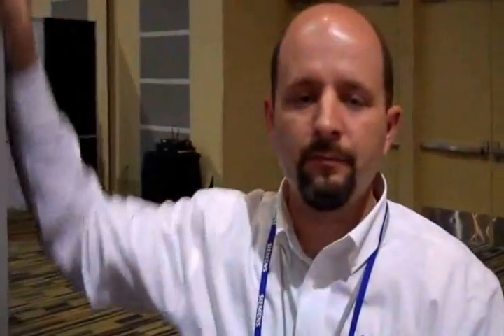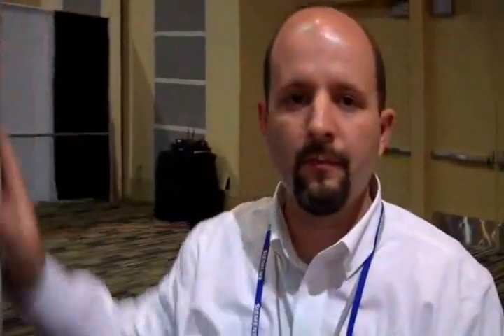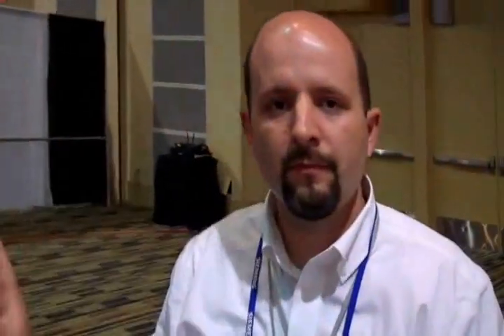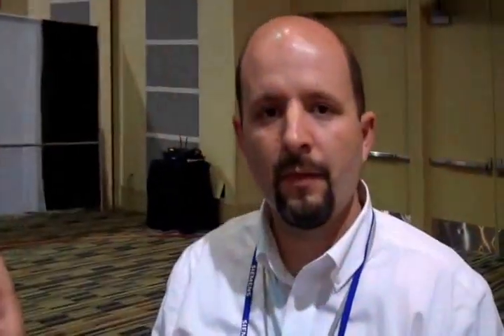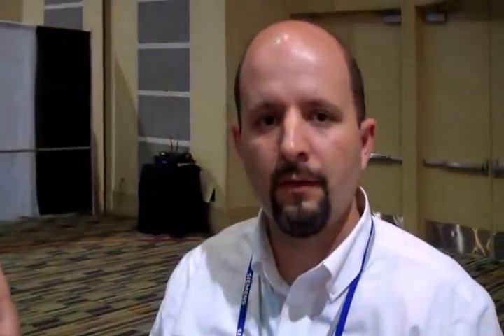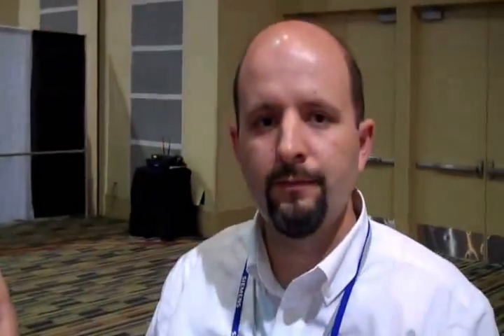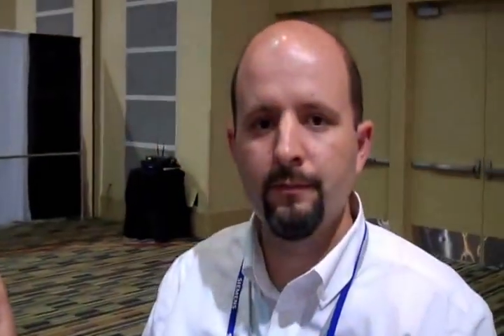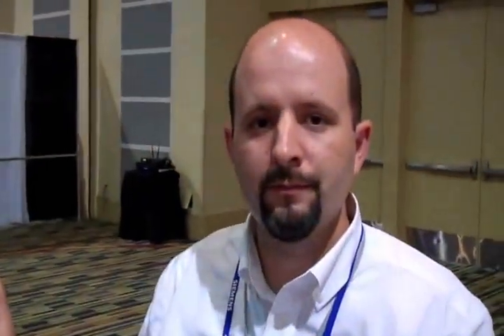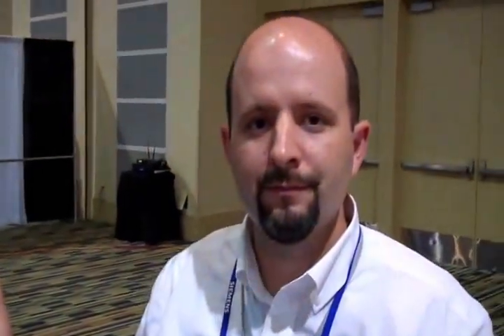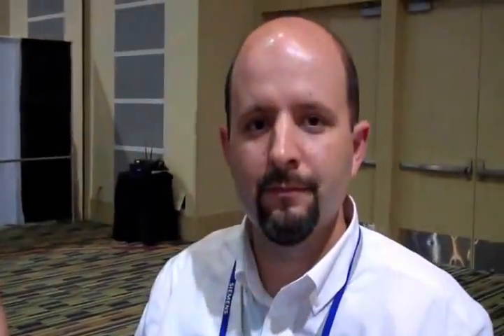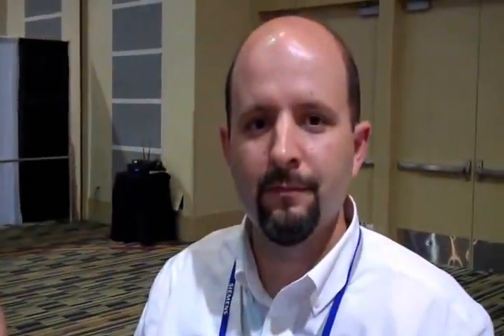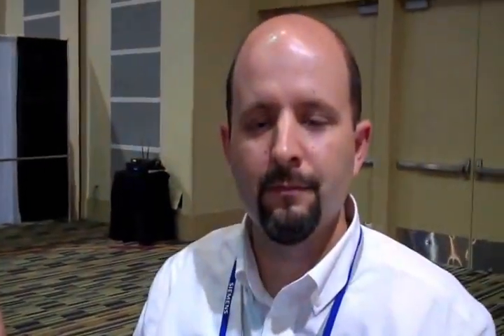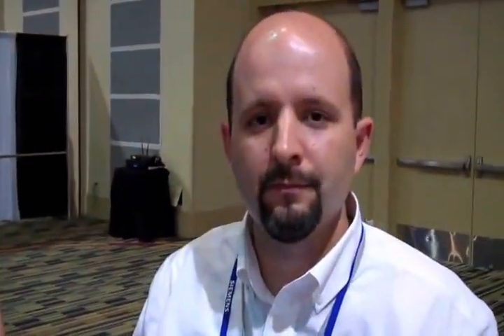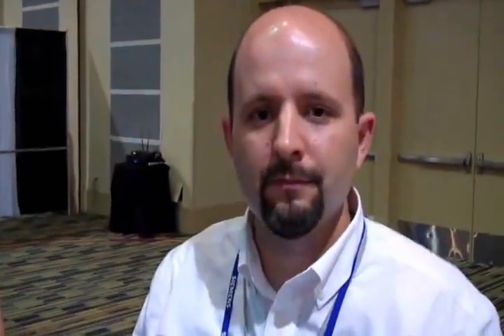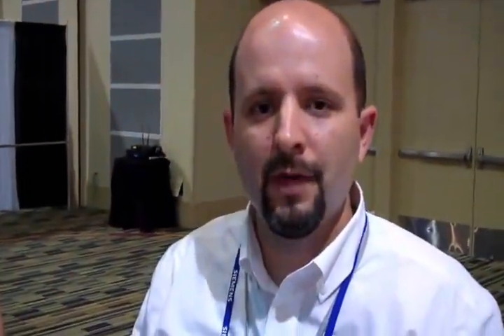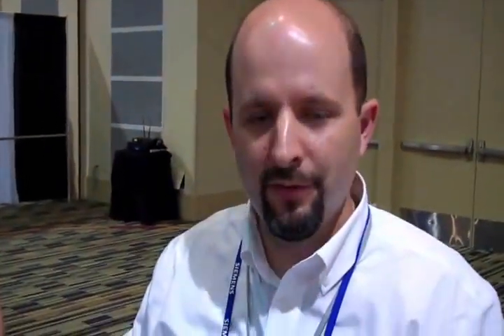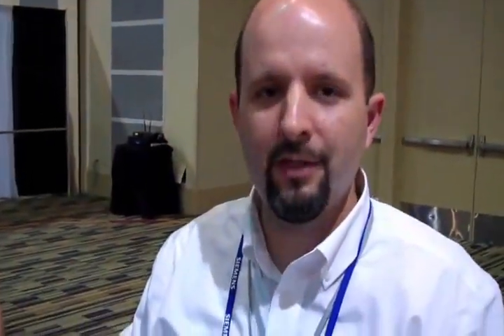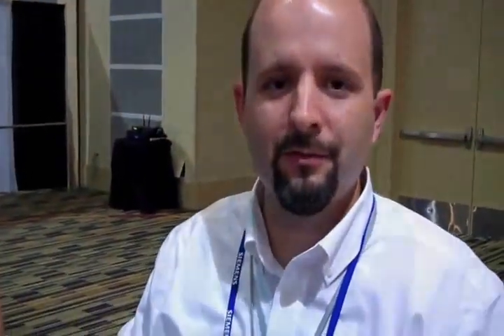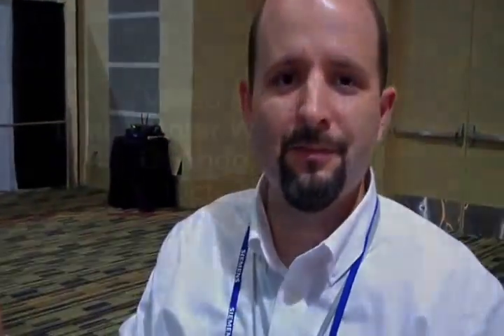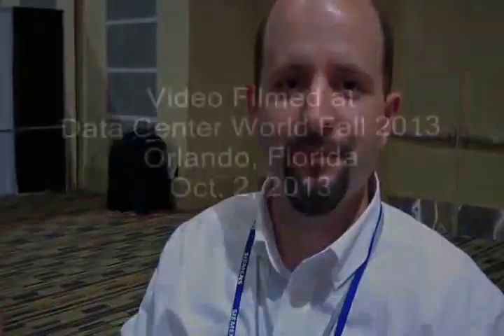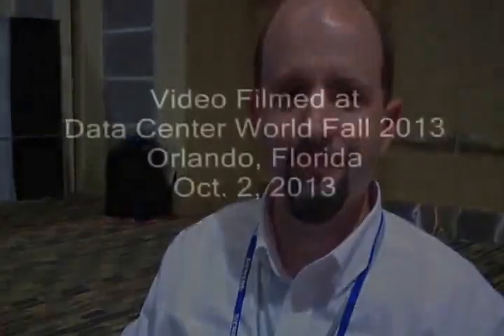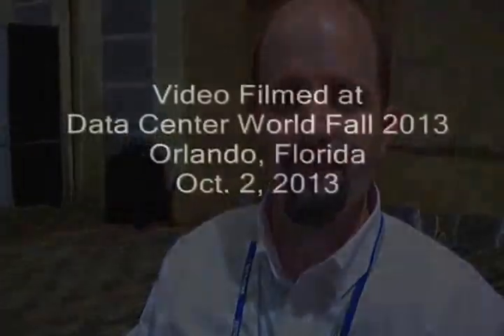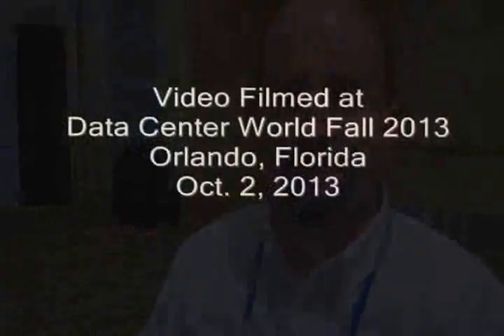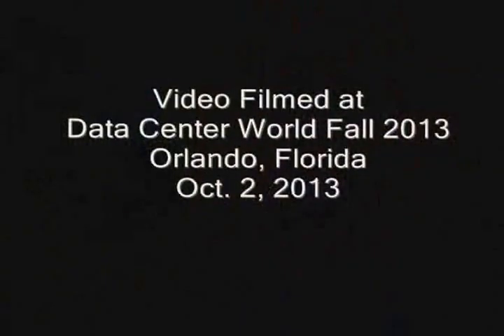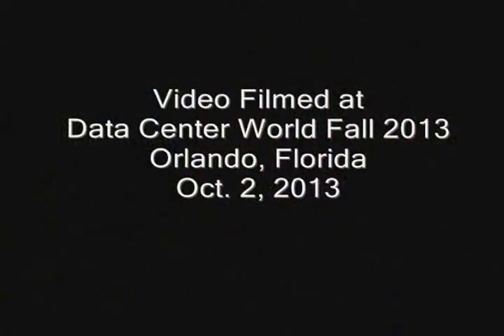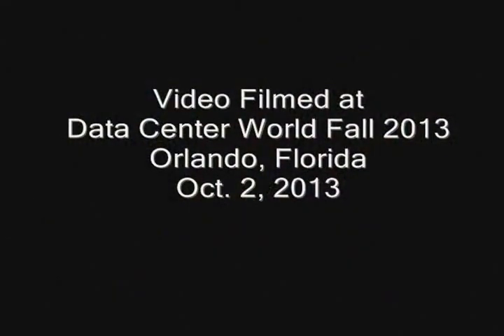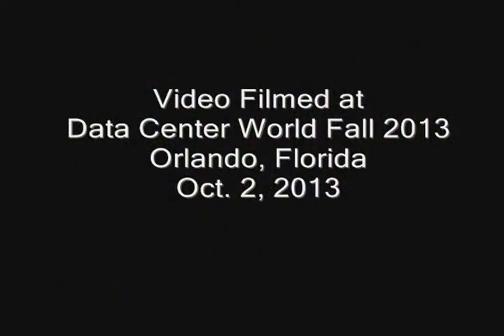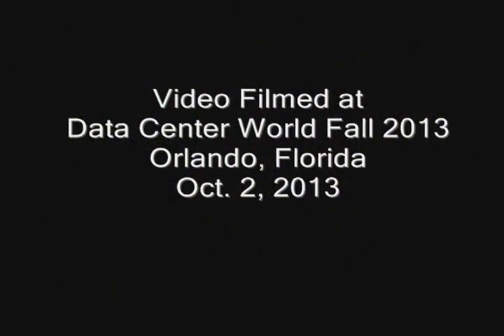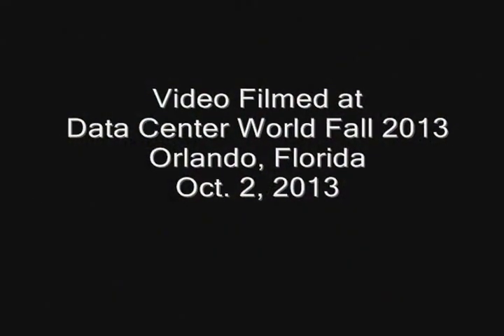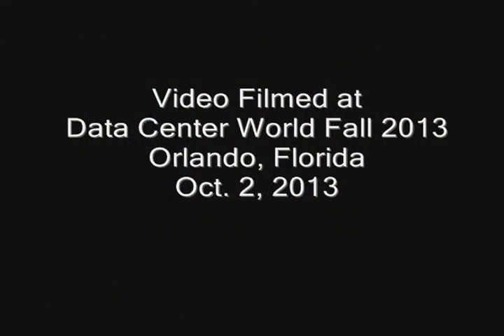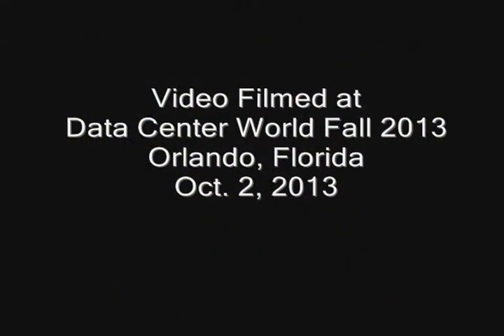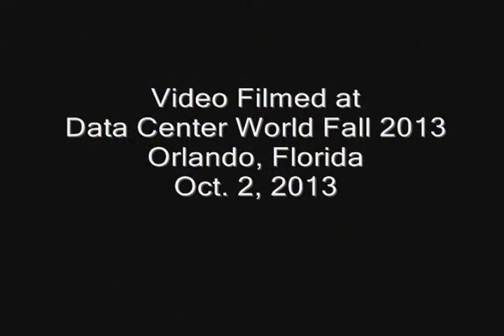Thanks so much for taking a couple of minutes to show us. Thank you. All right, thanks for watching.